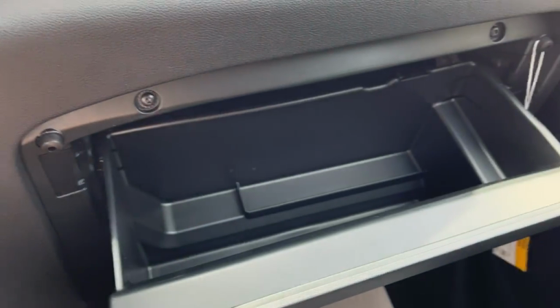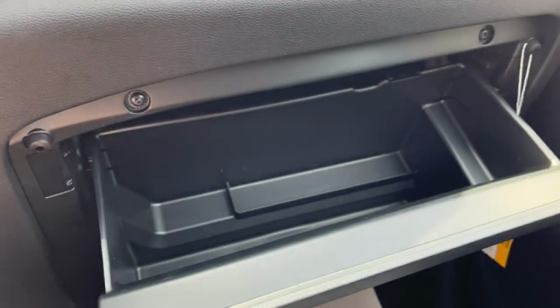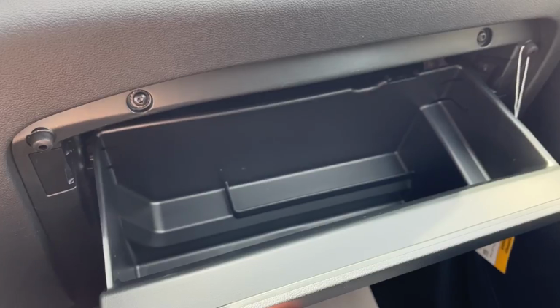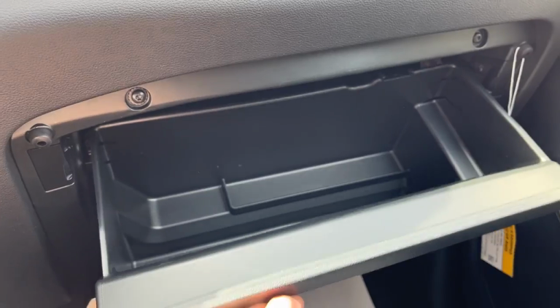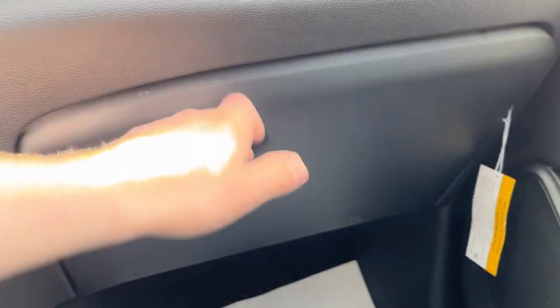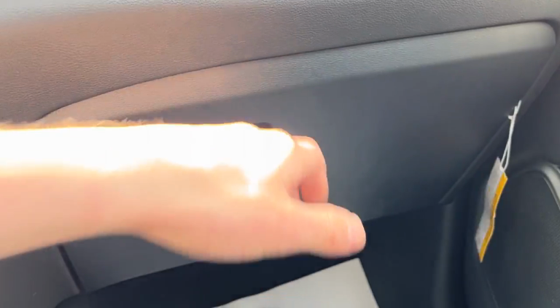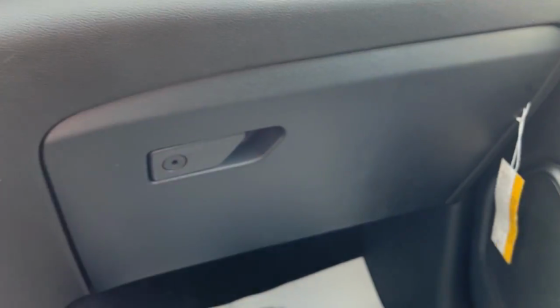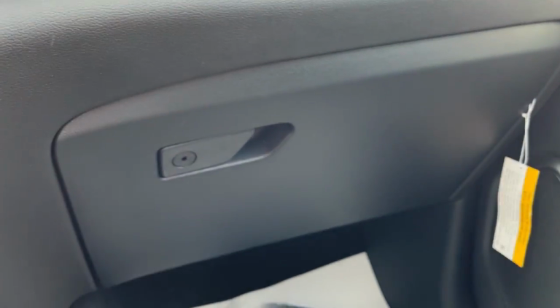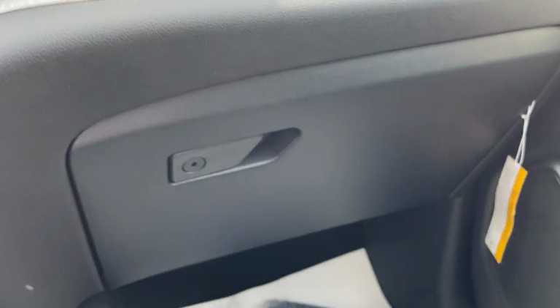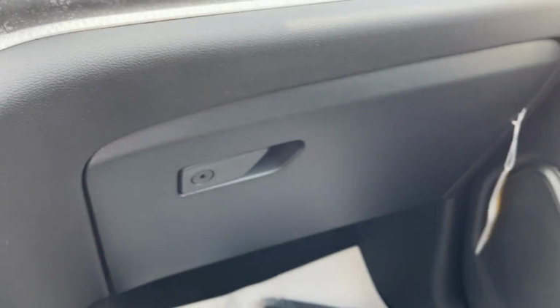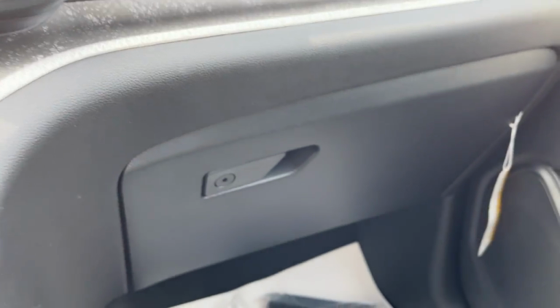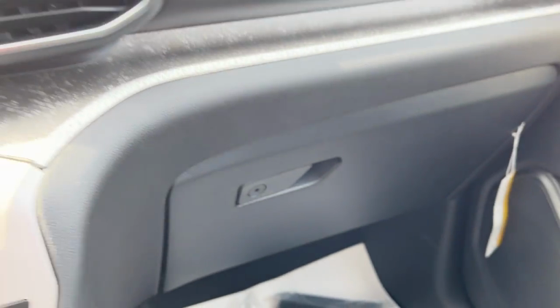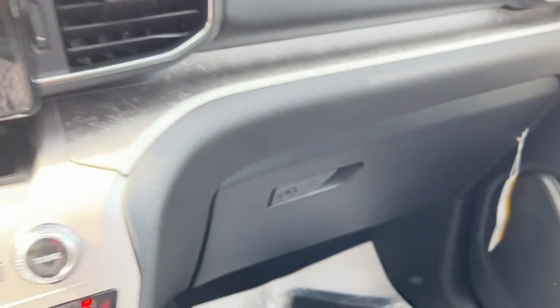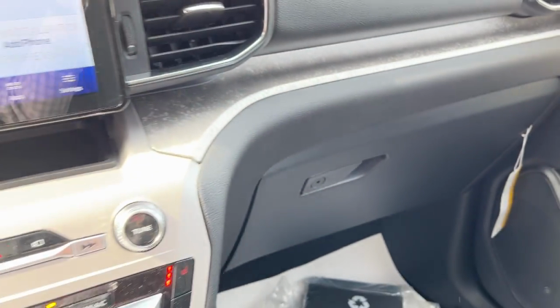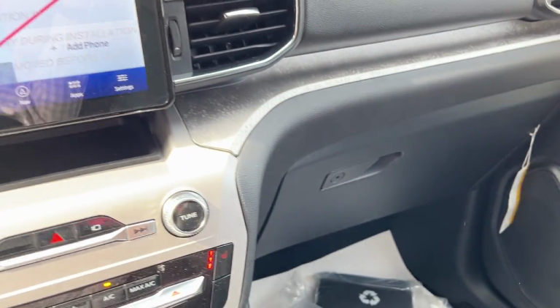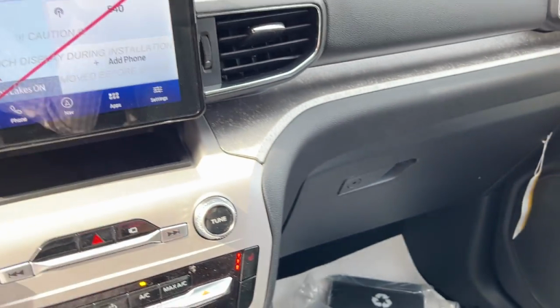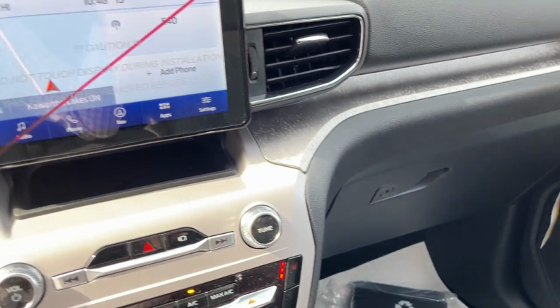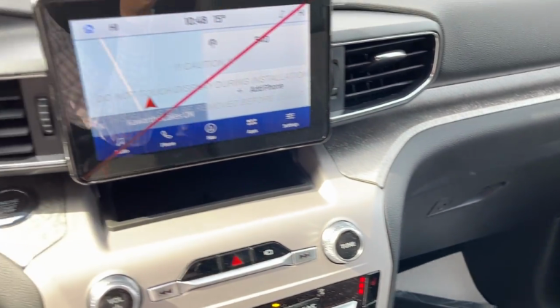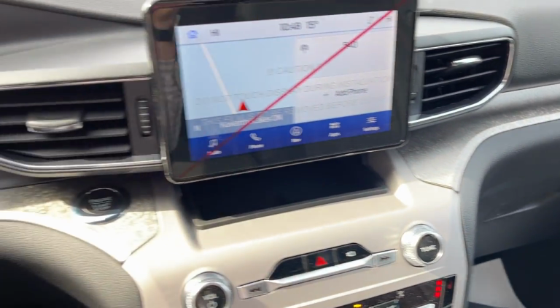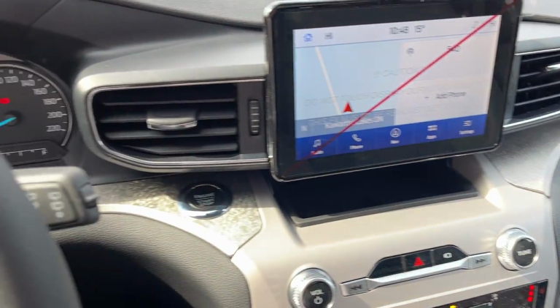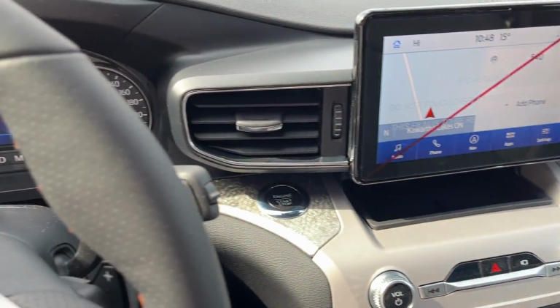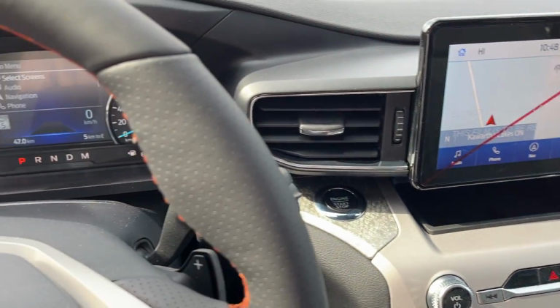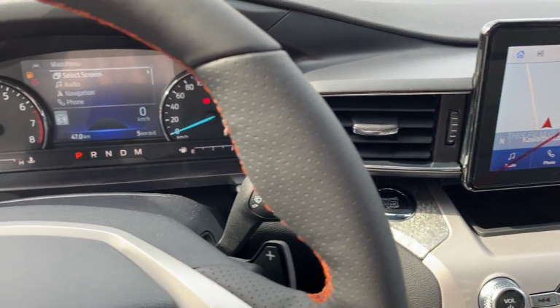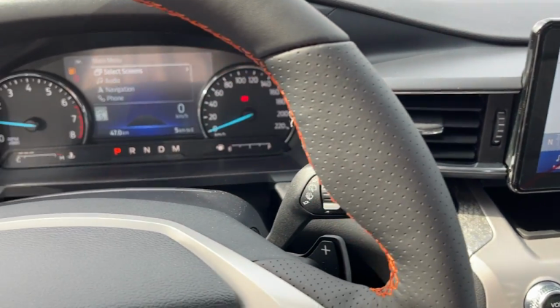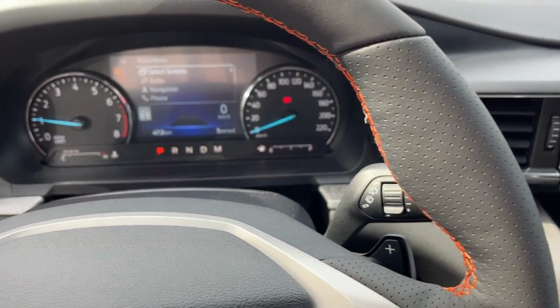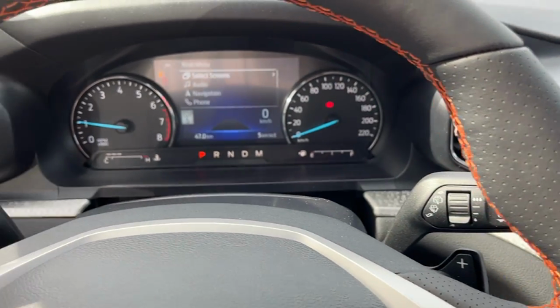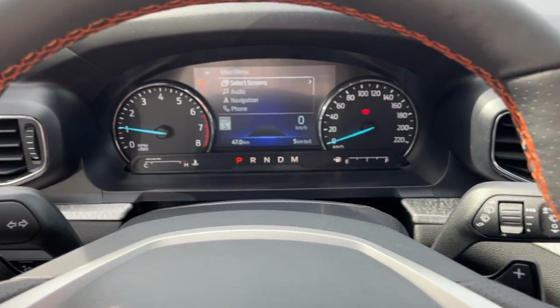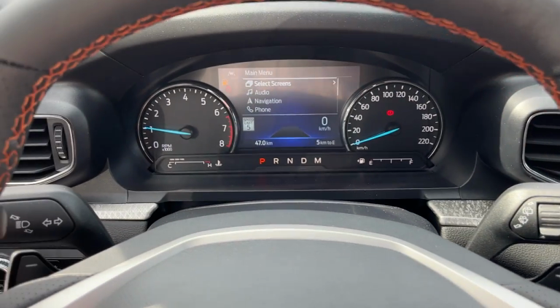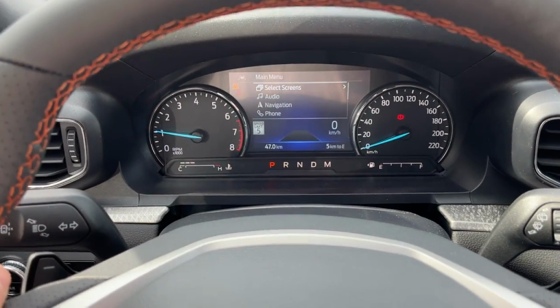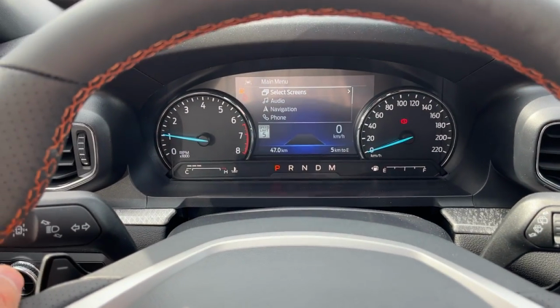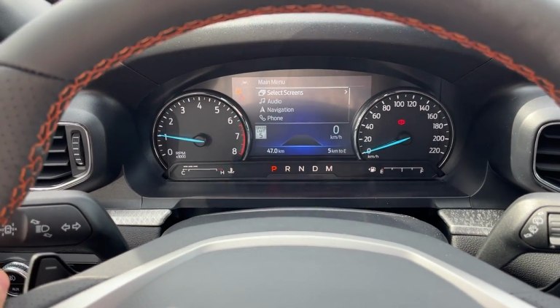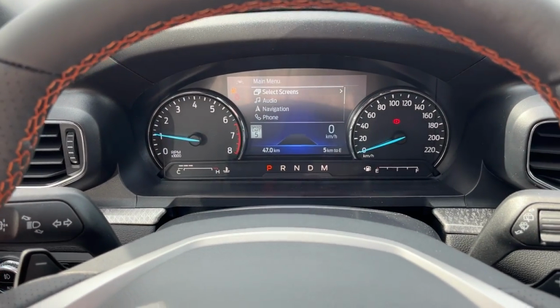It's a really awesome vehicle, powered by a 2.3-liter four-cylinder turbocharged engine — plenty of power.